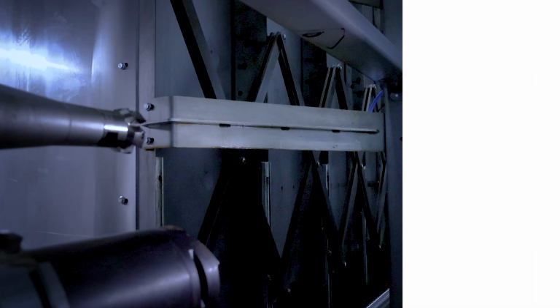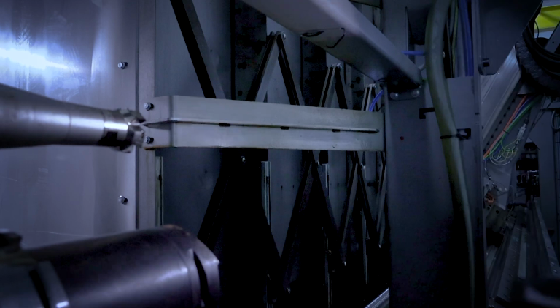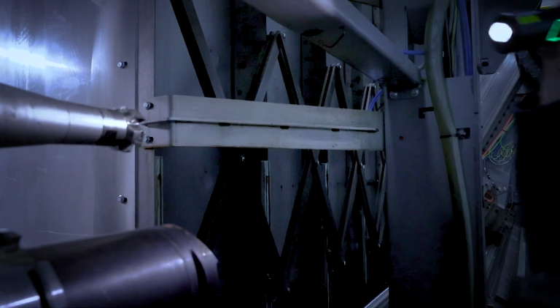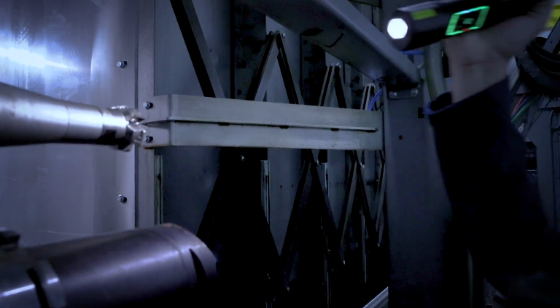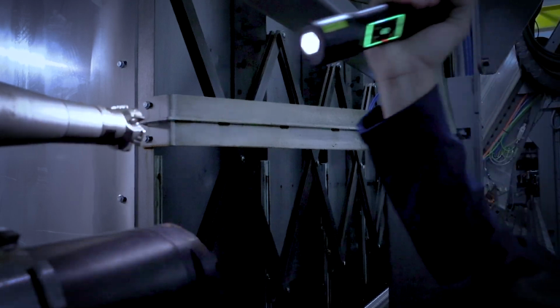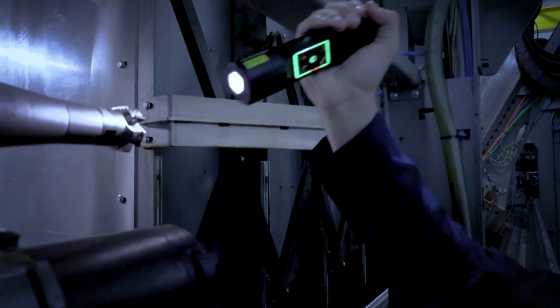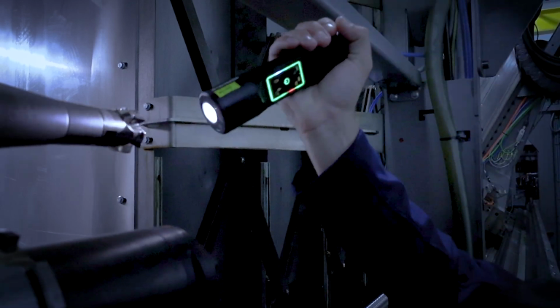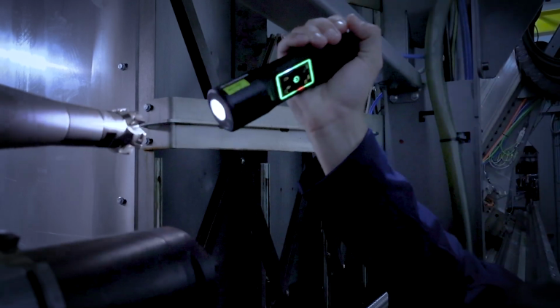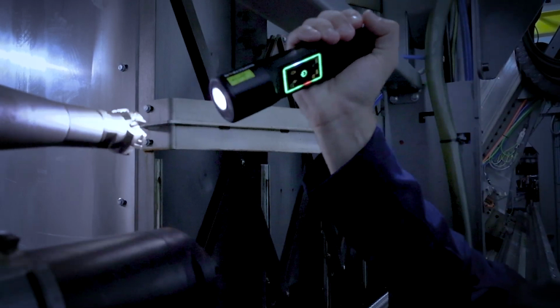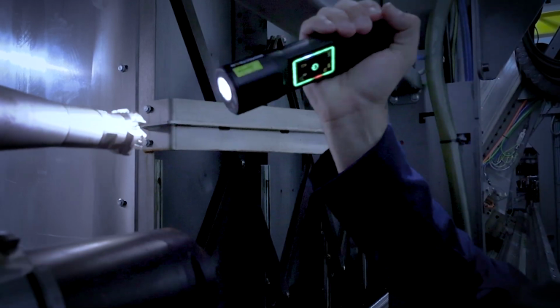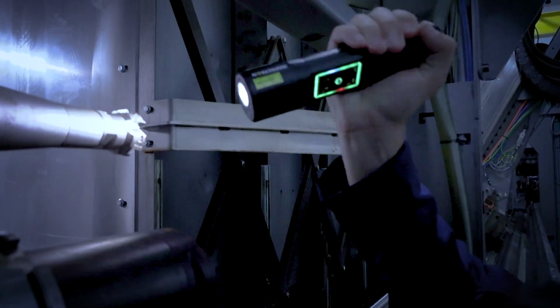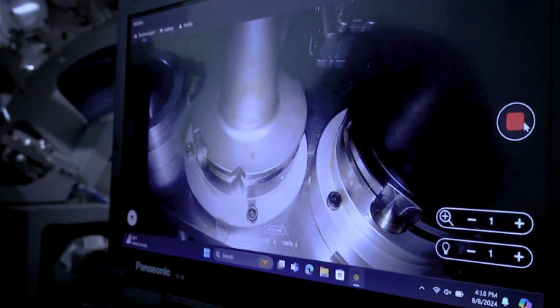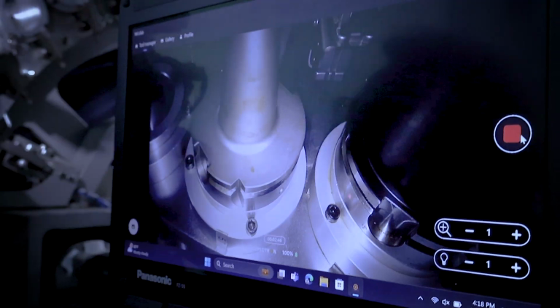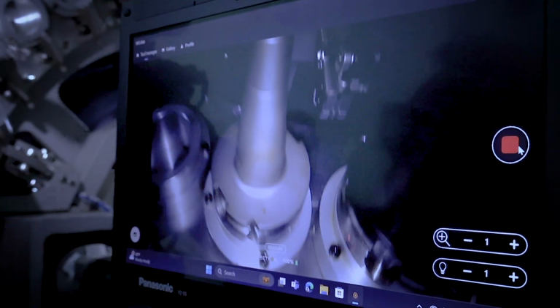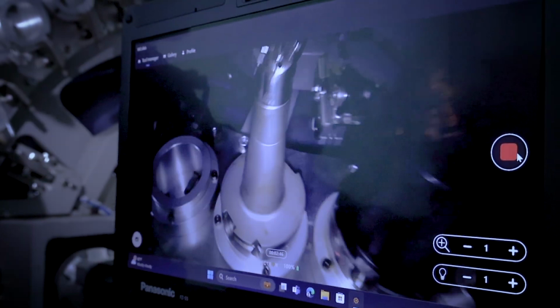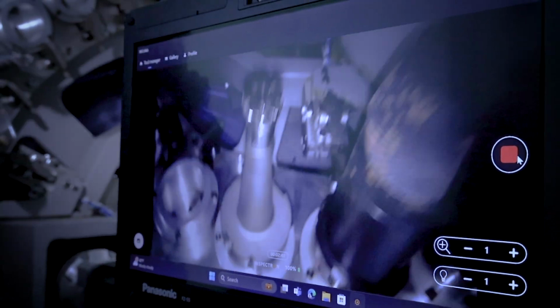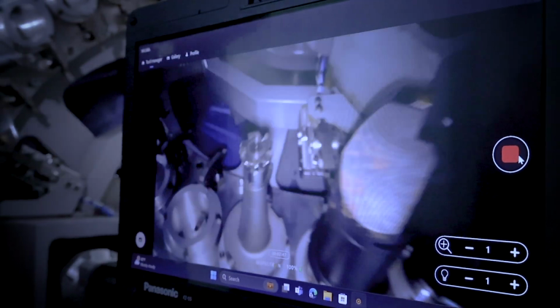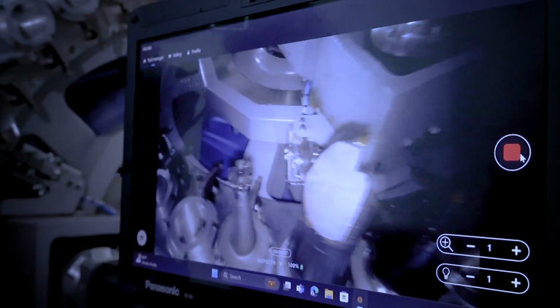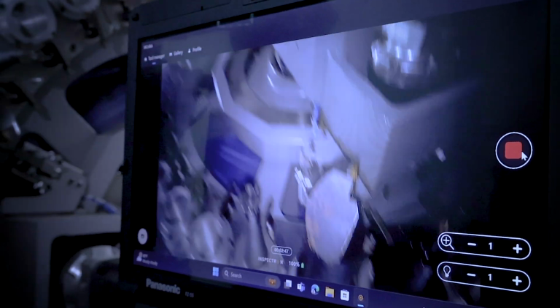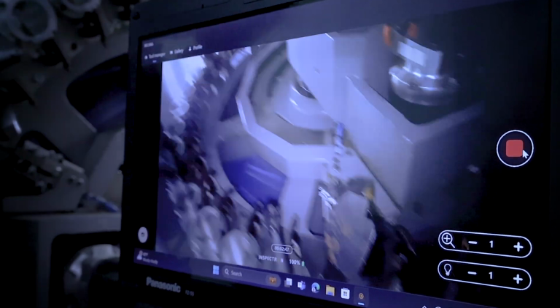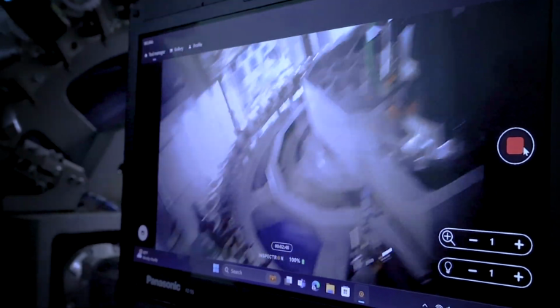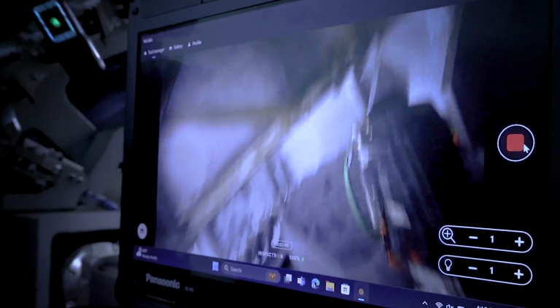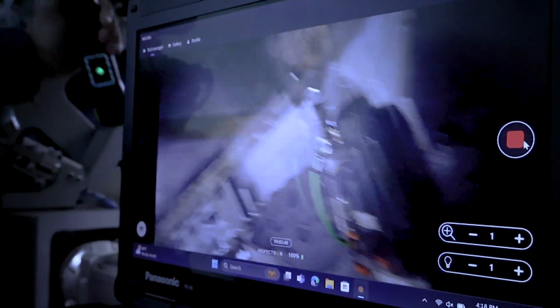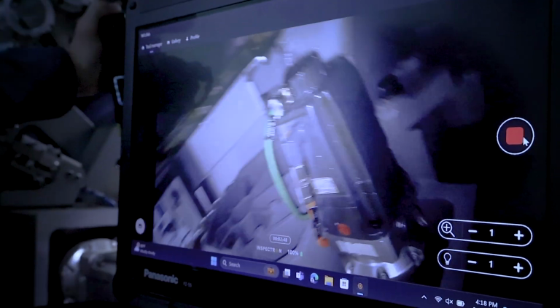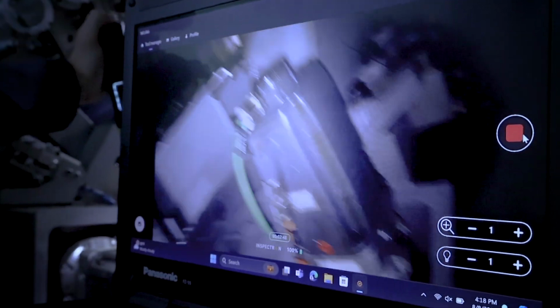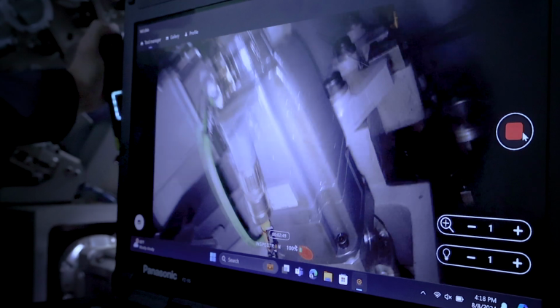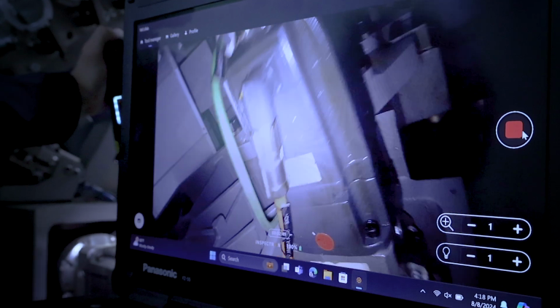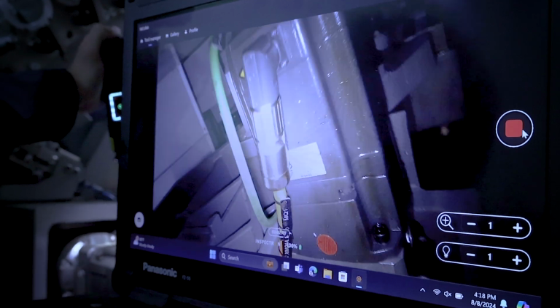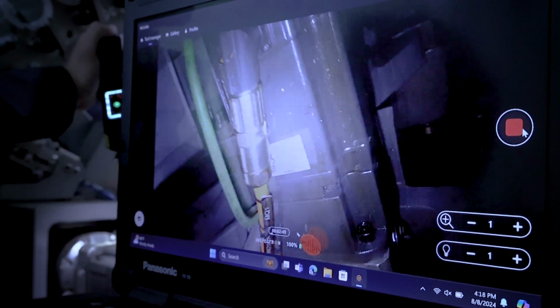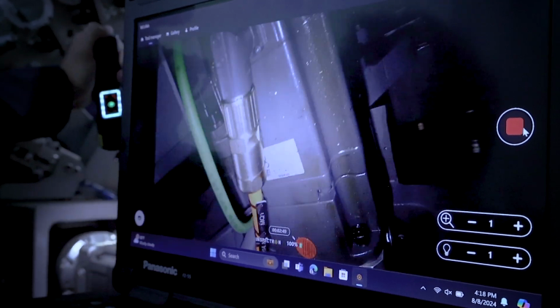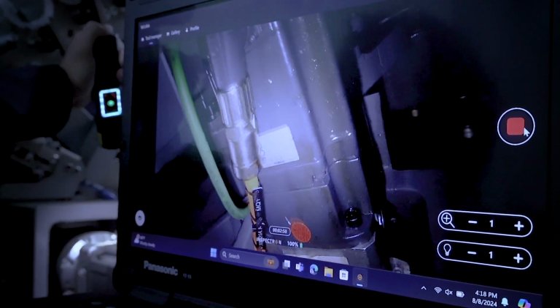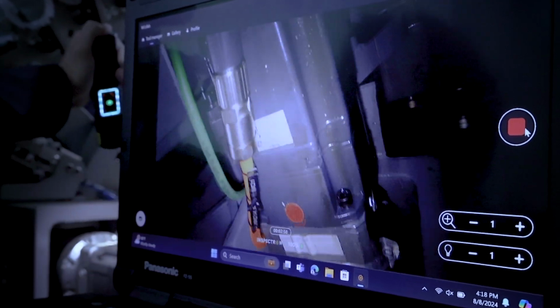Introducing the Ytorch, the industry's first high-definition video flashlight inspection tool.